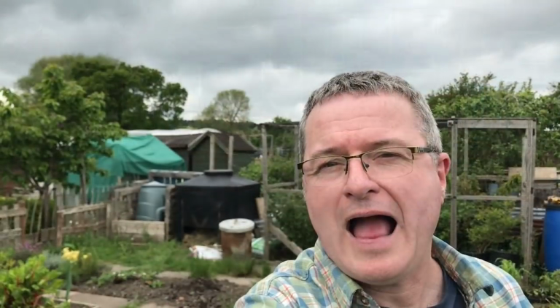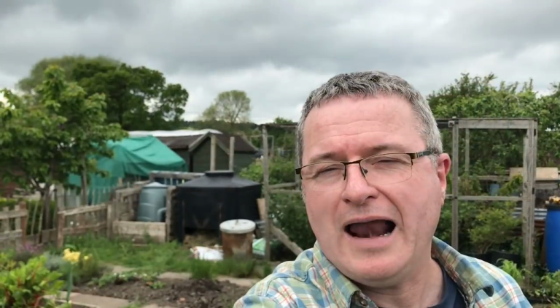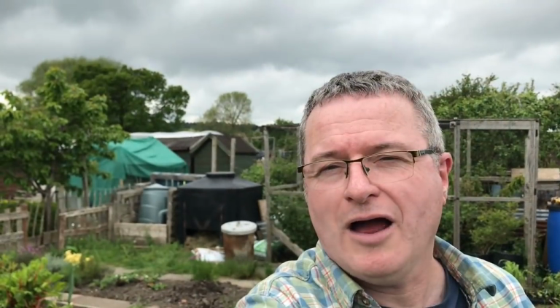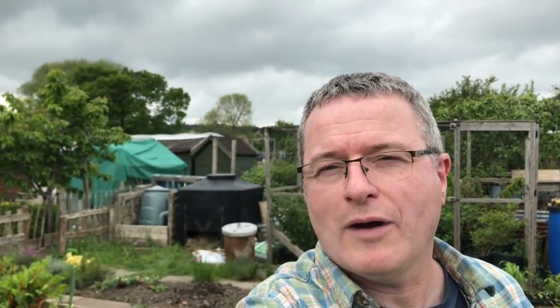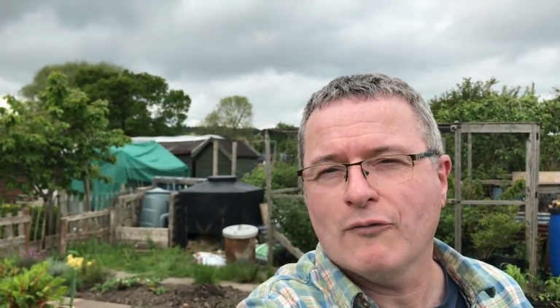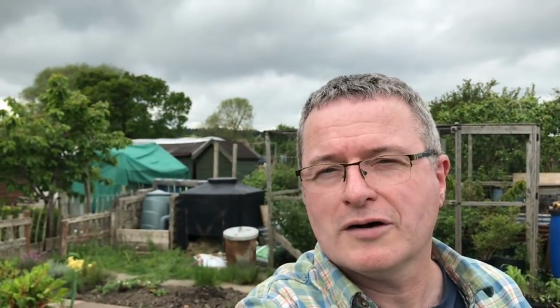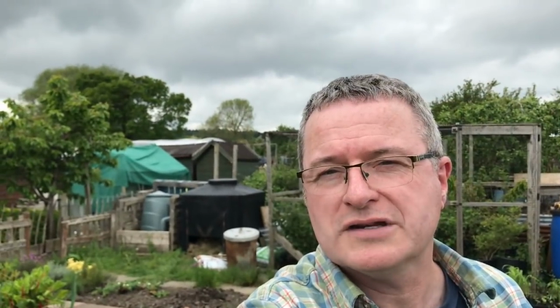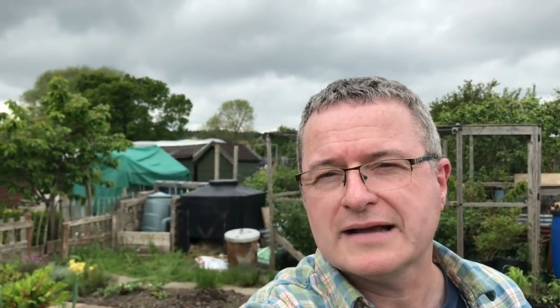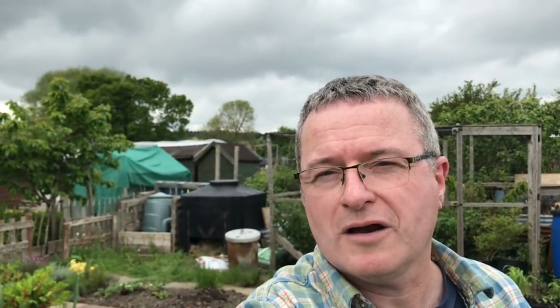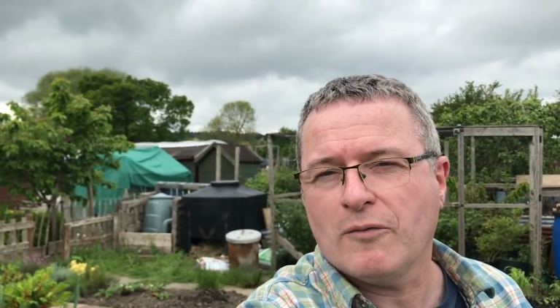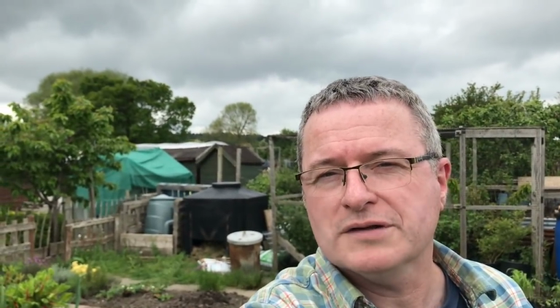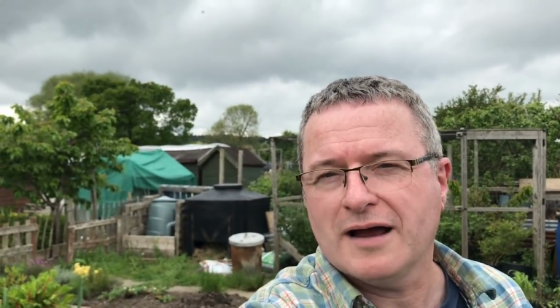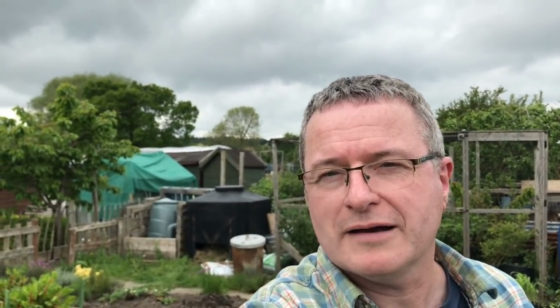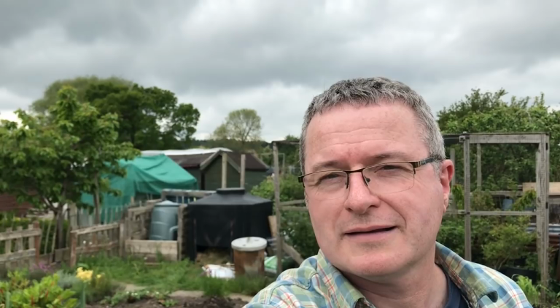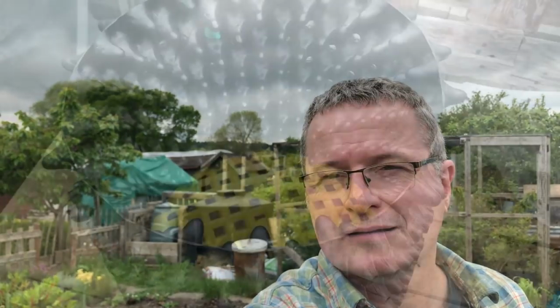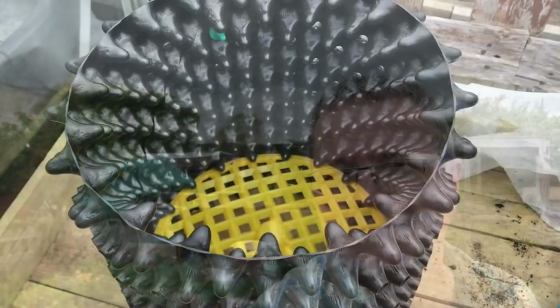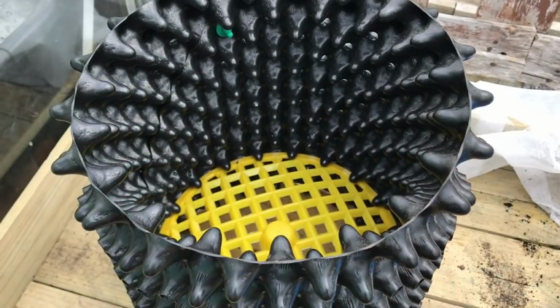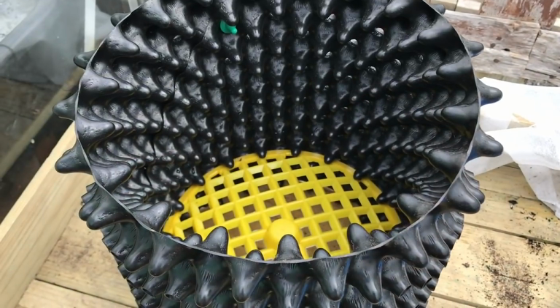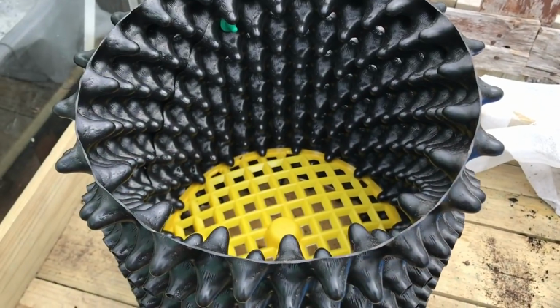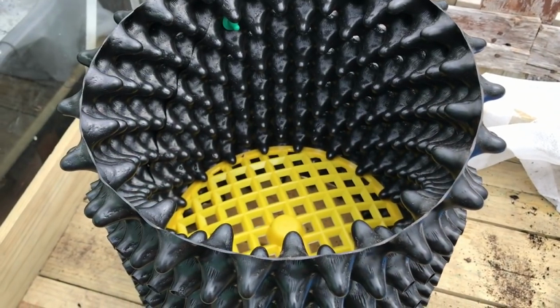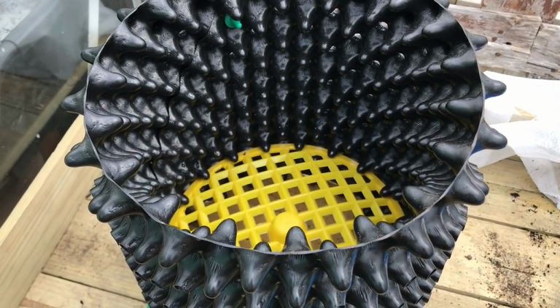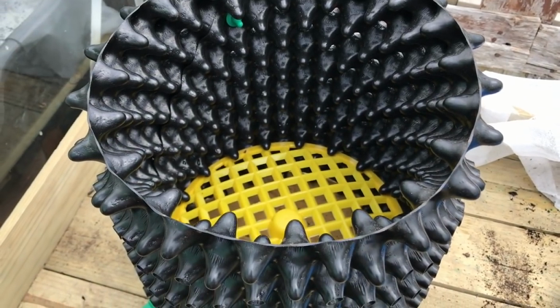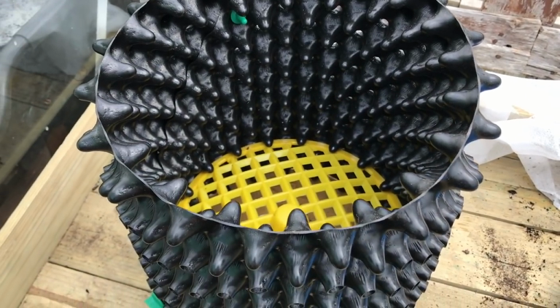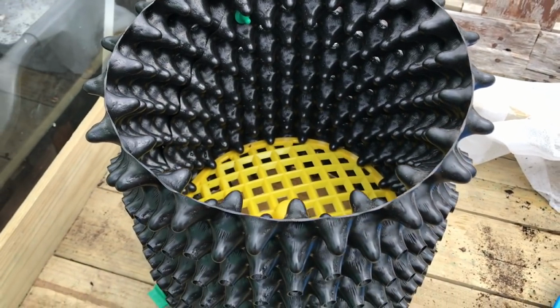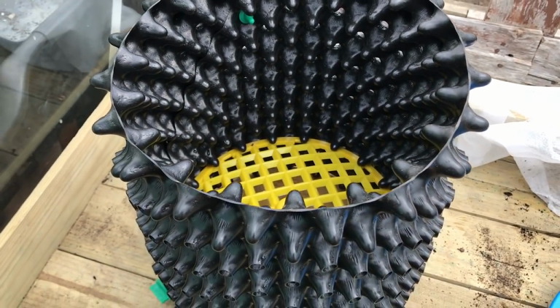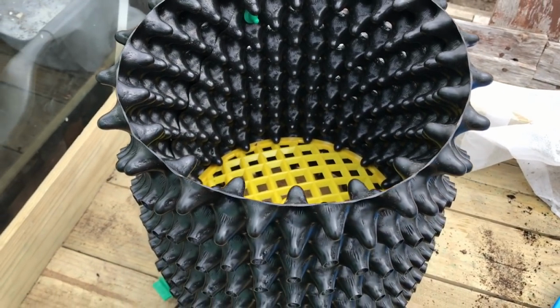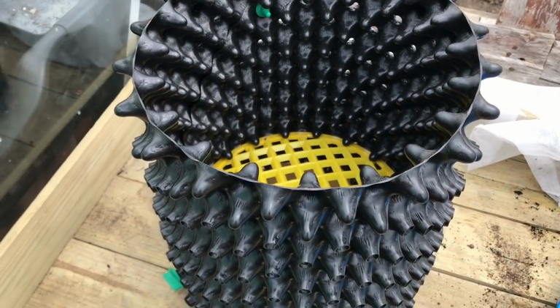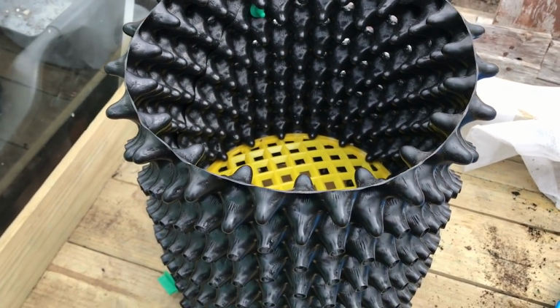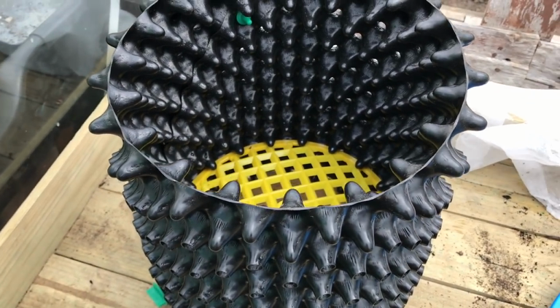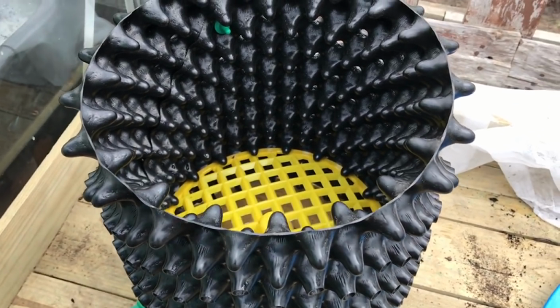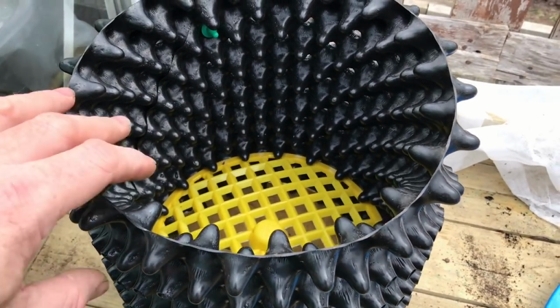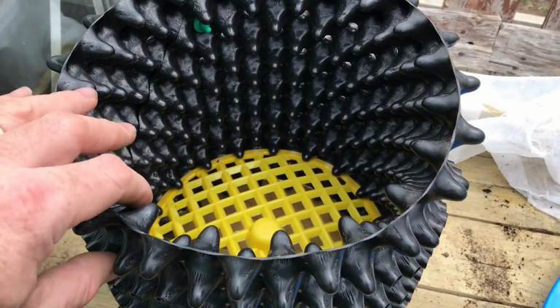Hello and welcome to Nick's Allotment Diary. Today I'm going to try something out called air pots.